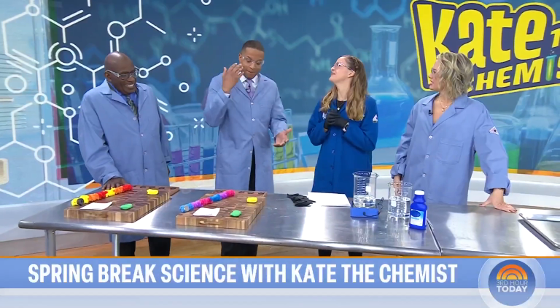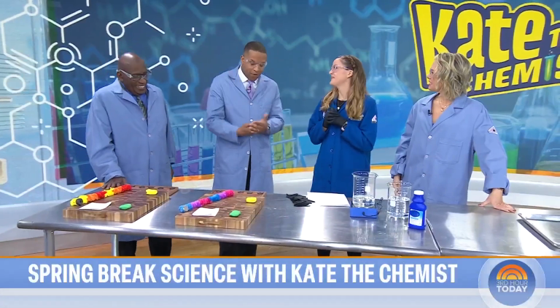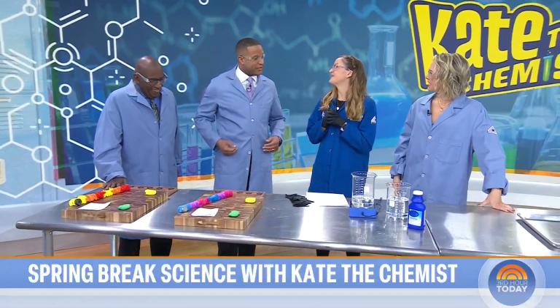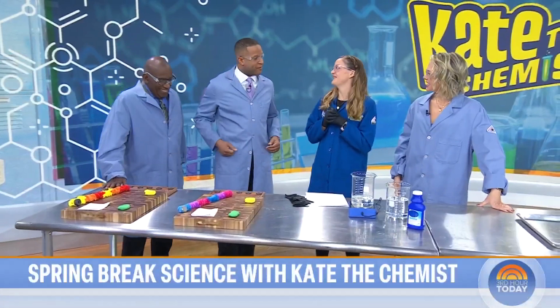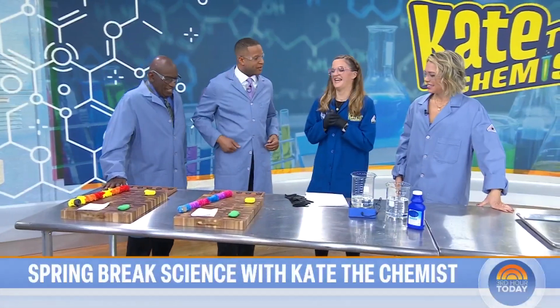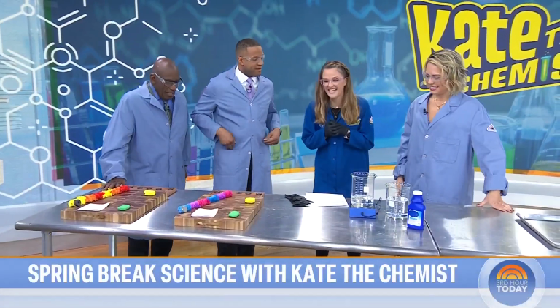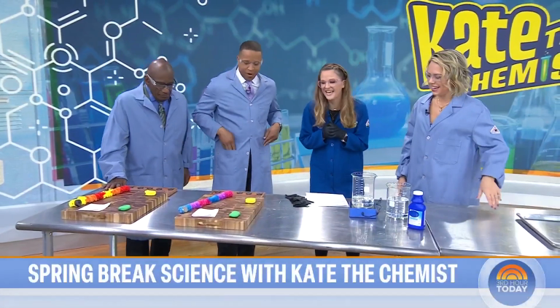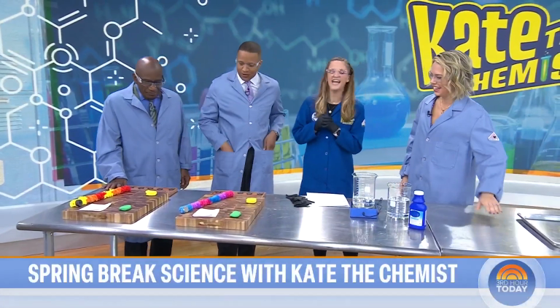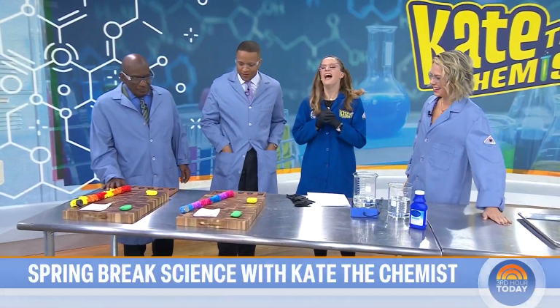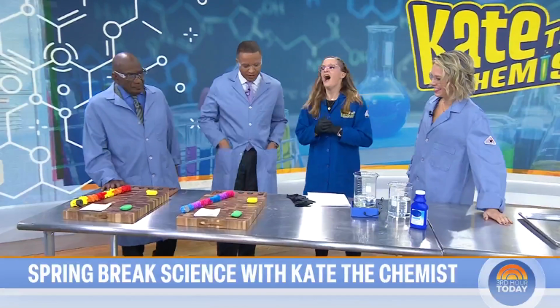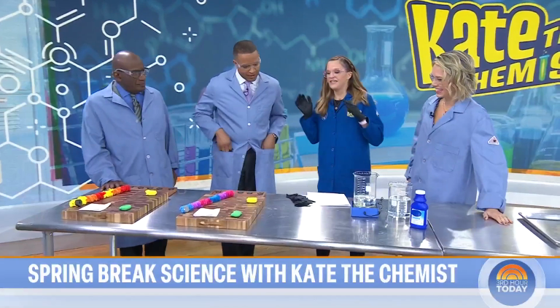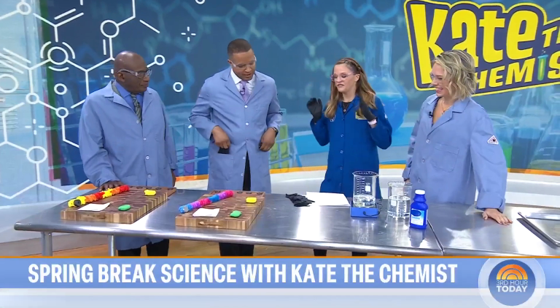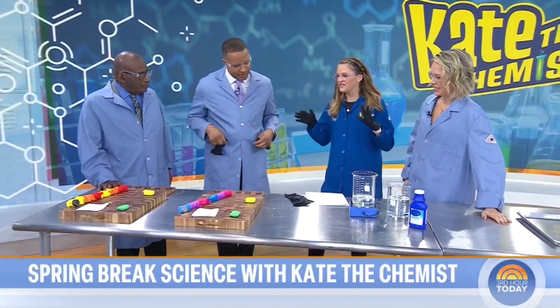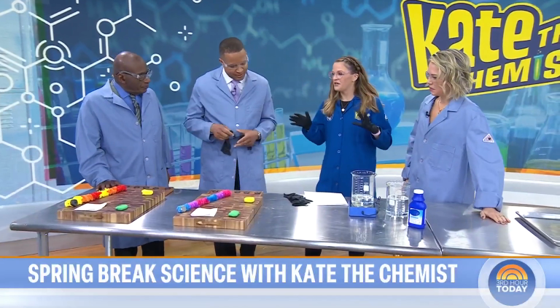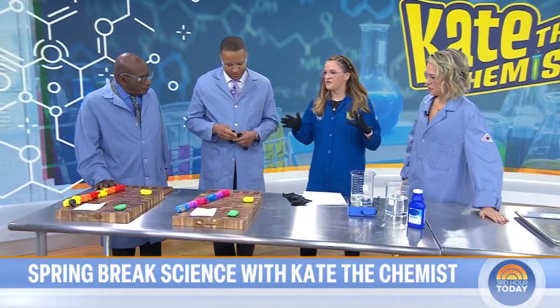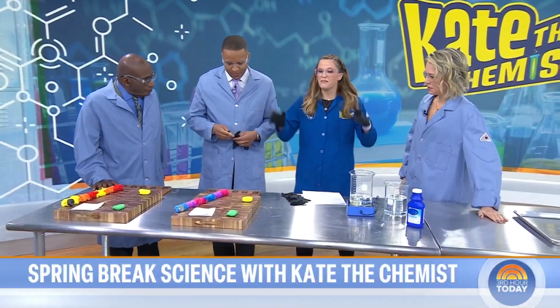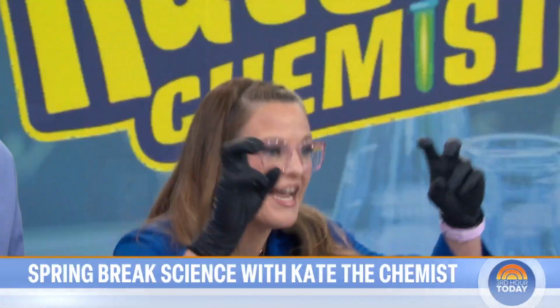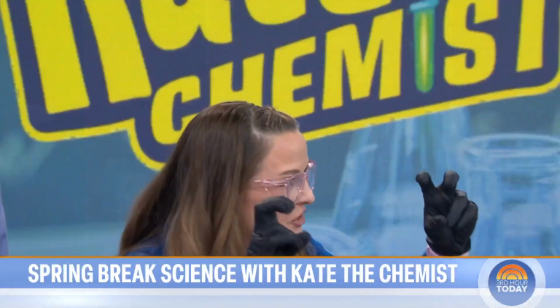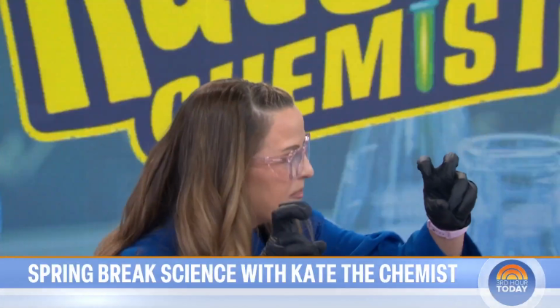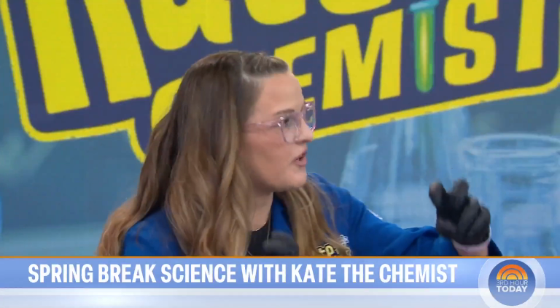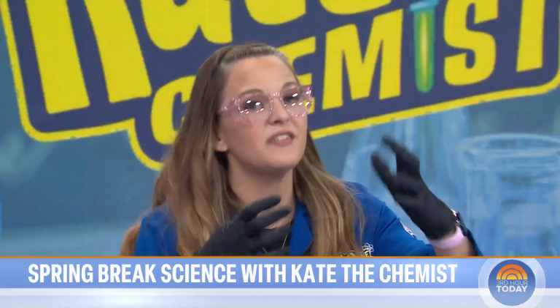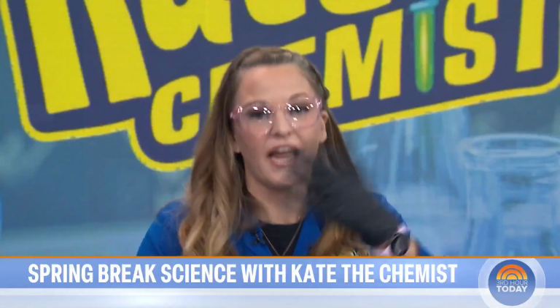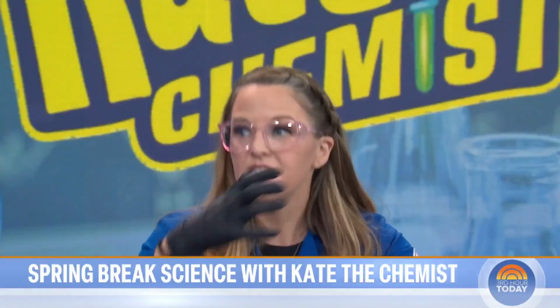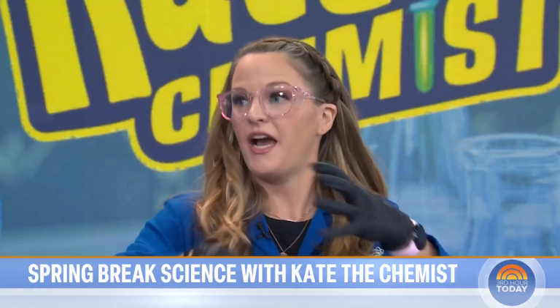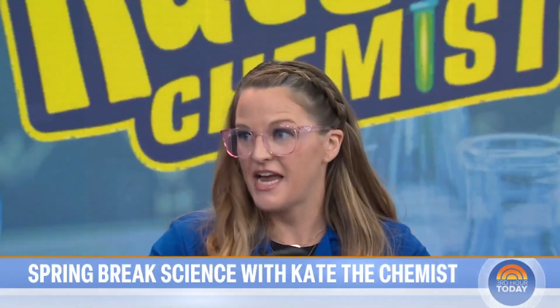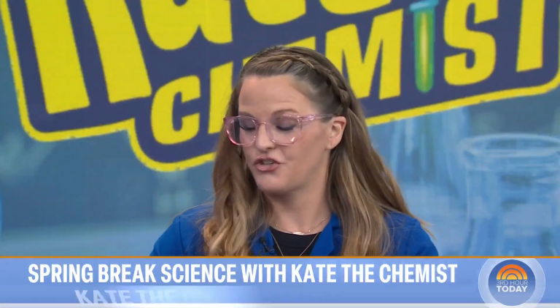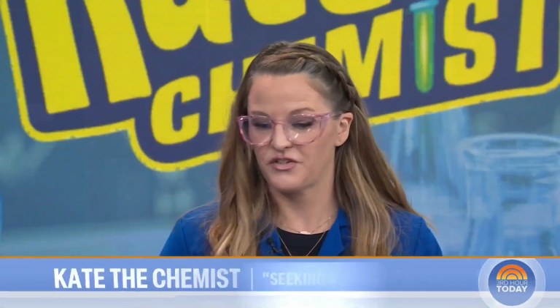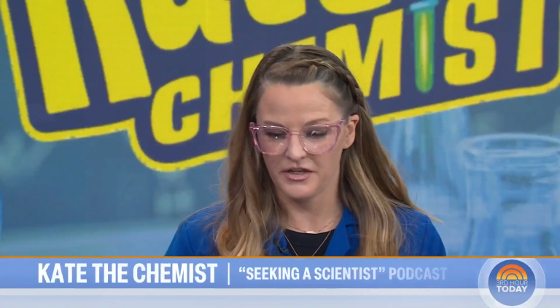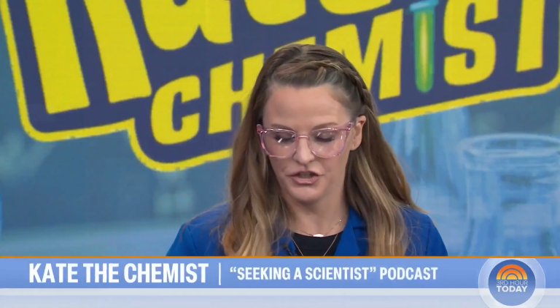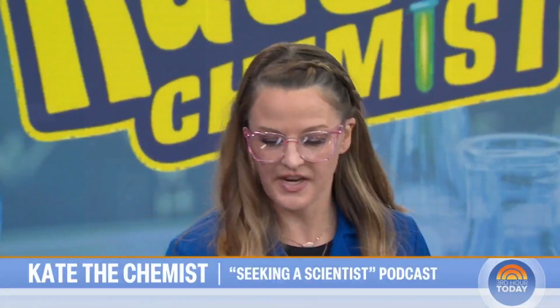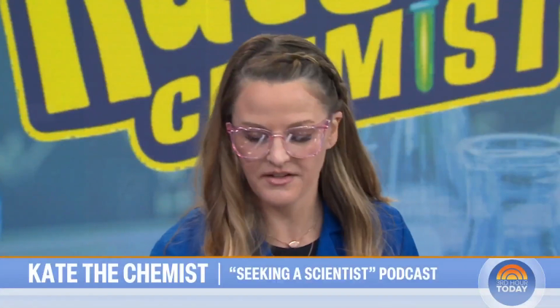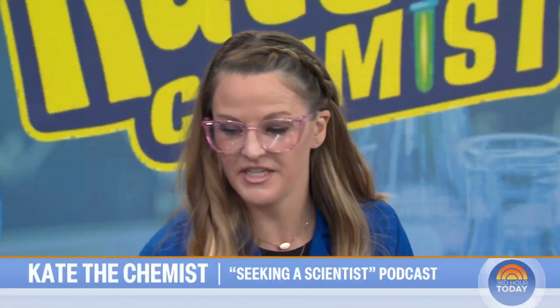Perfect timing. All right, so the first thing I want to do is a magic trick, but there's always science behind magic tricks. So I wanted to show you the science of levitation.